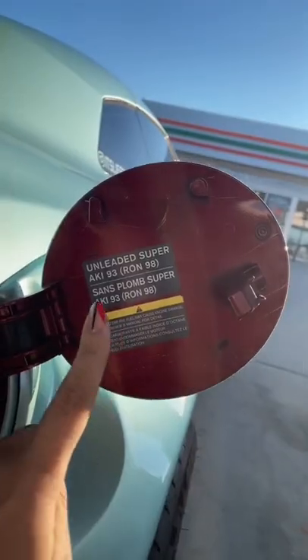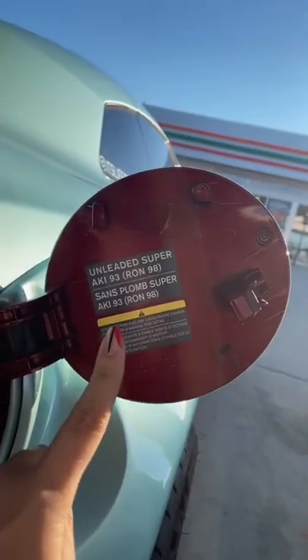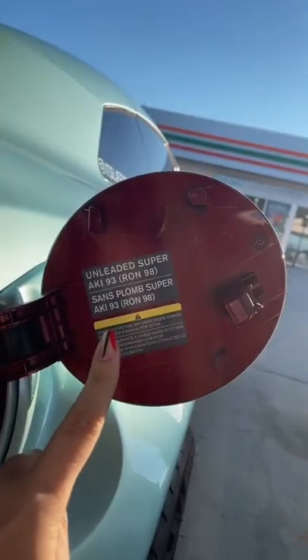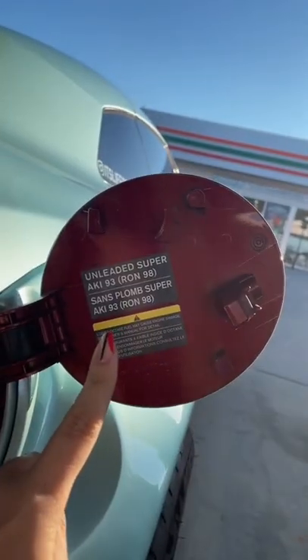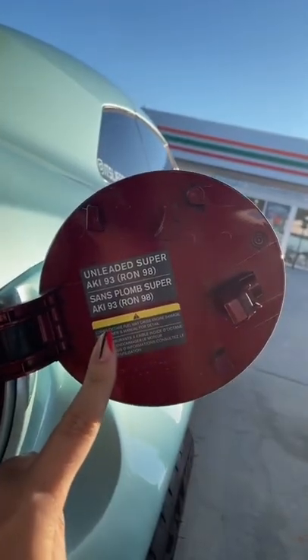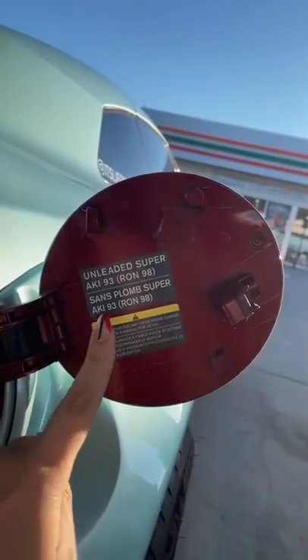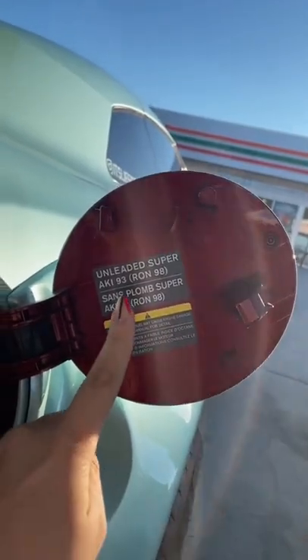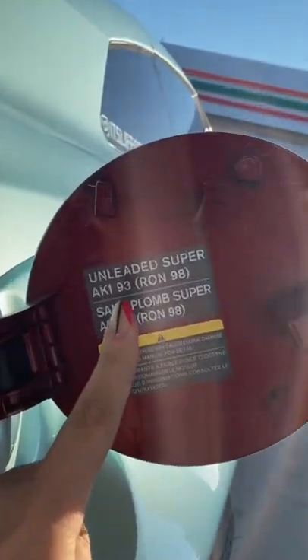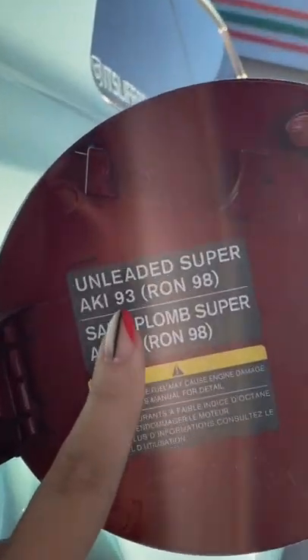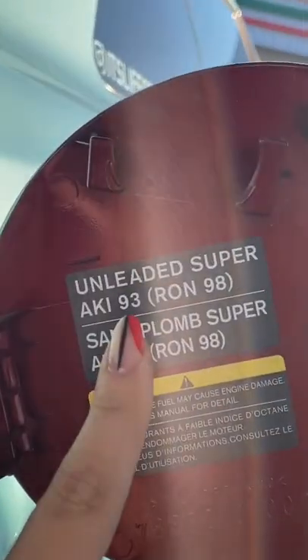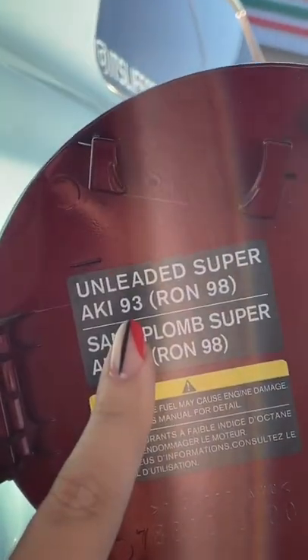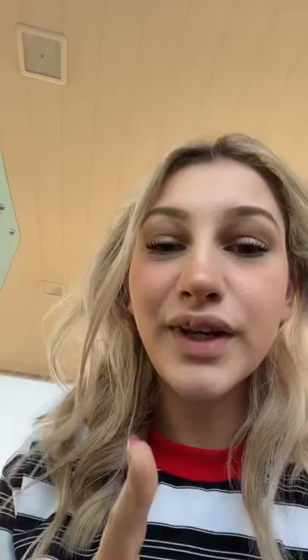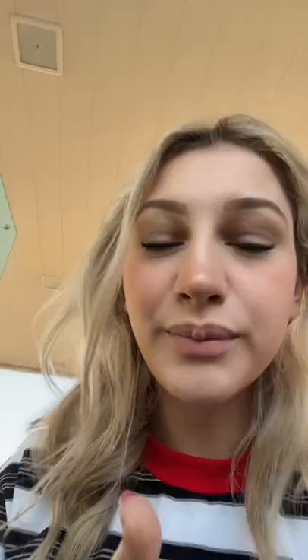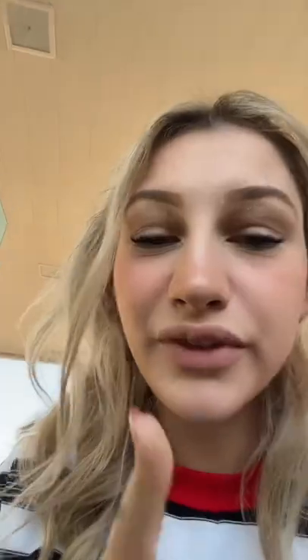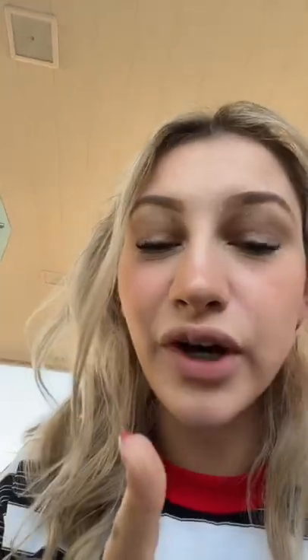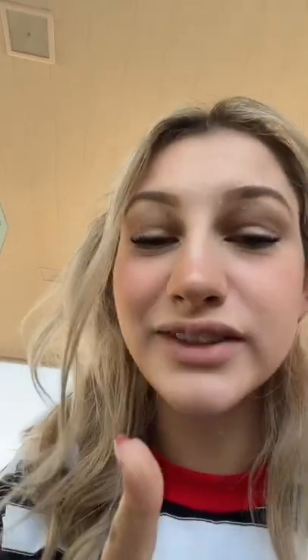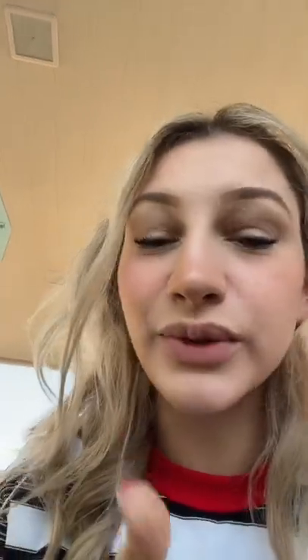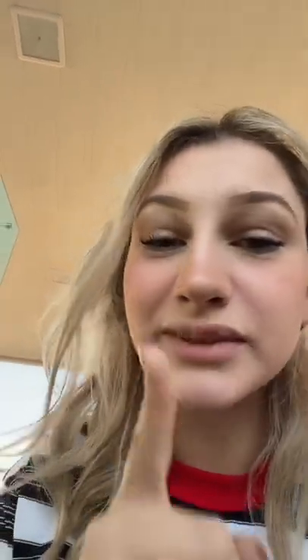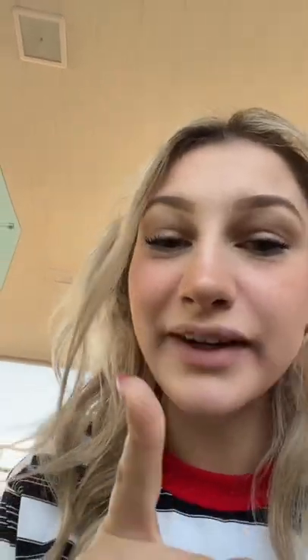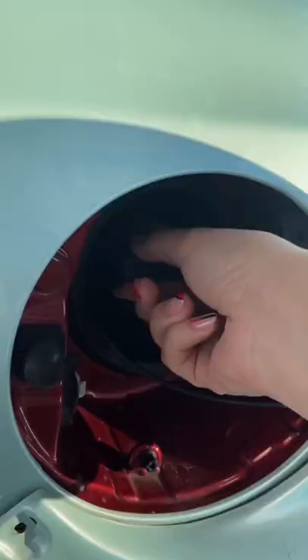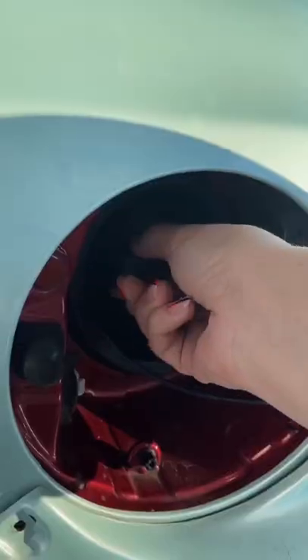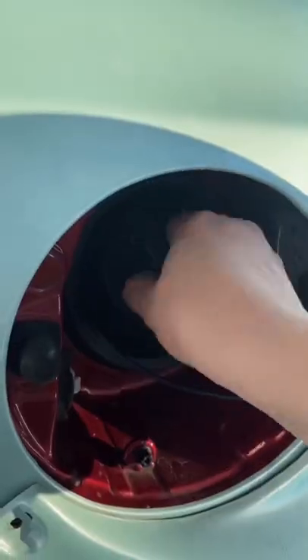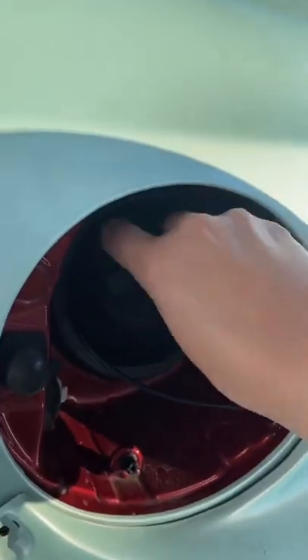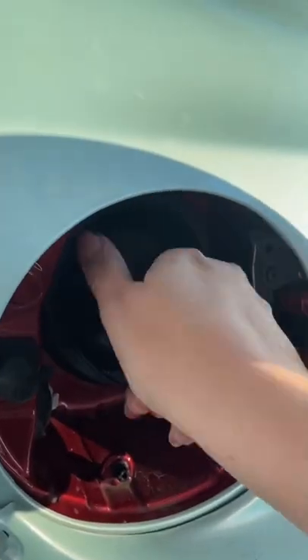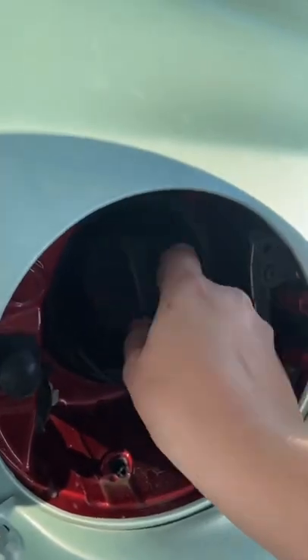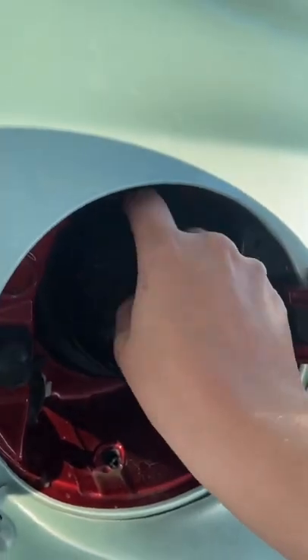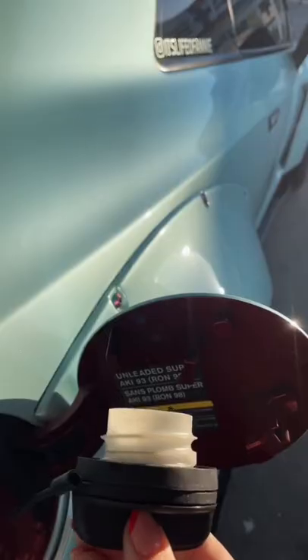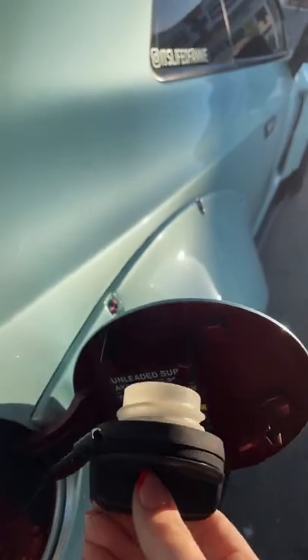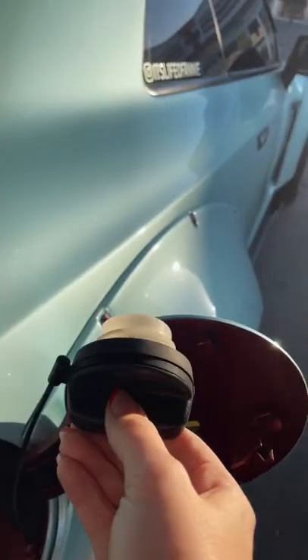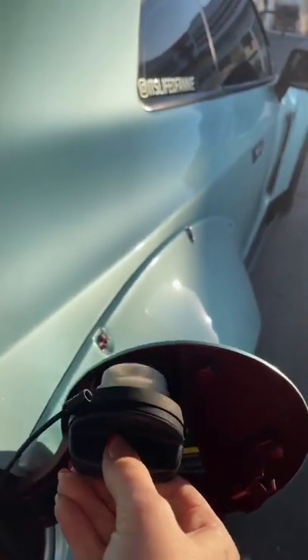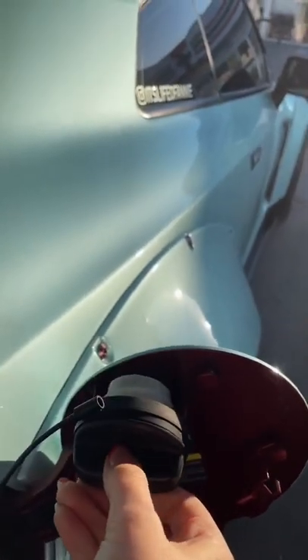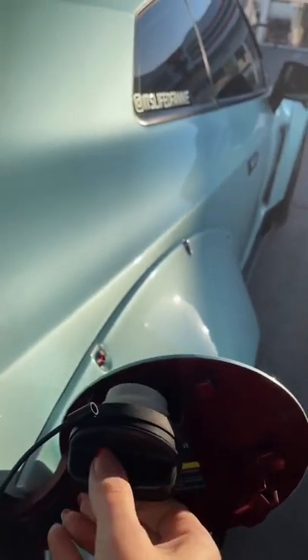The little sticker on the gas cap should tell you what octane to fill up, but if the car is tuned, it doesn't matter. Under your gas cap, some have a little slot here.